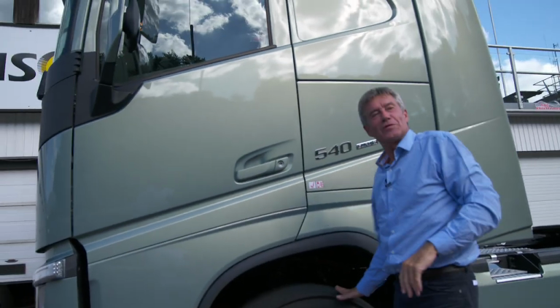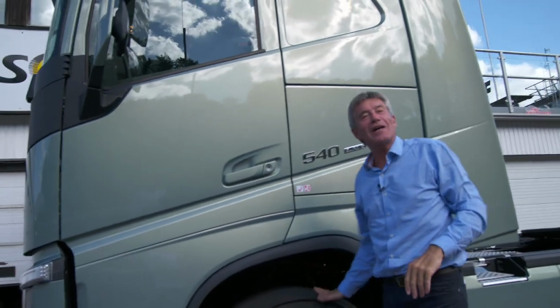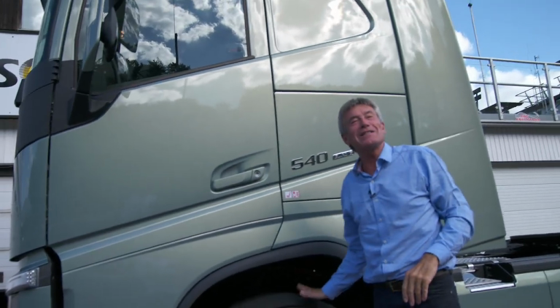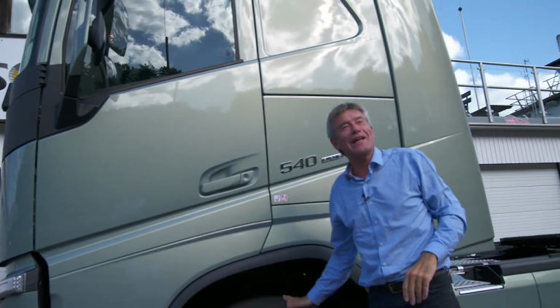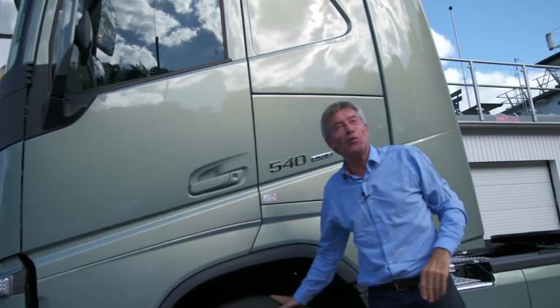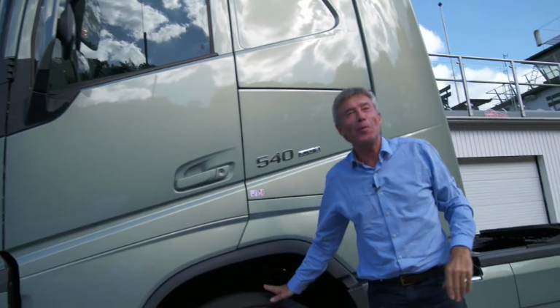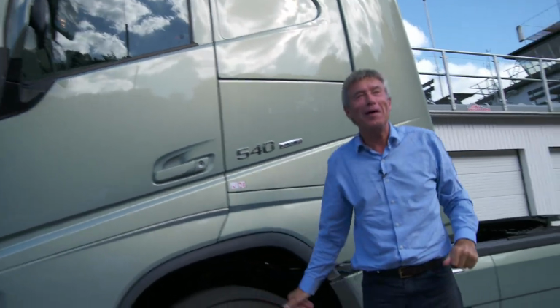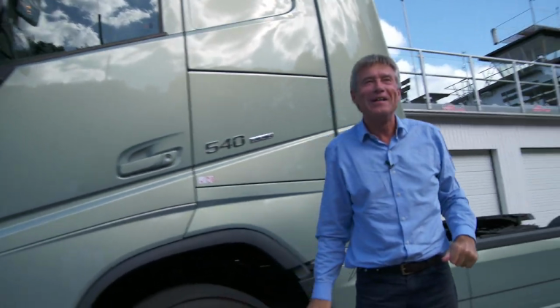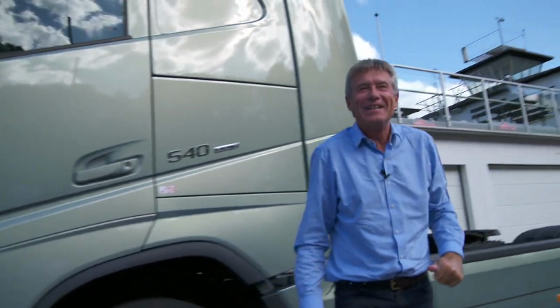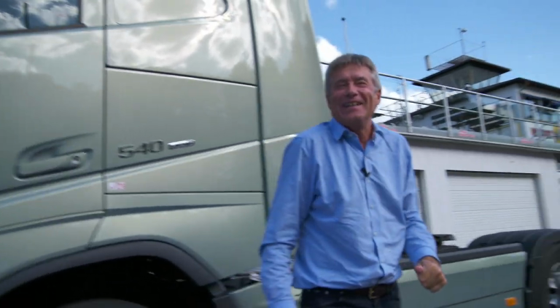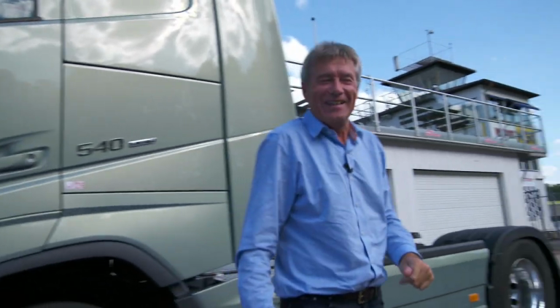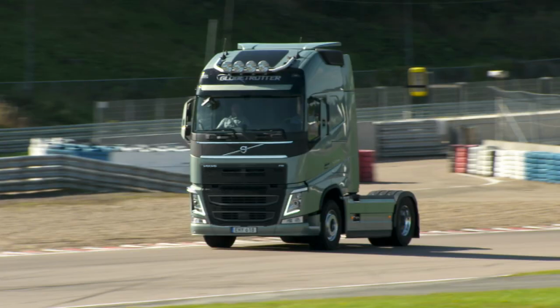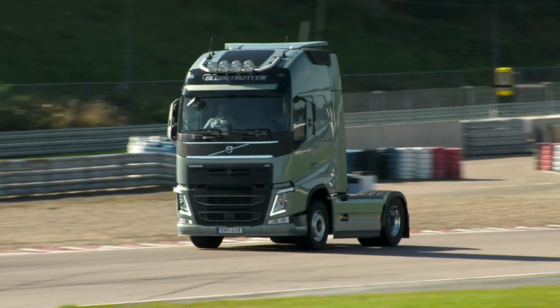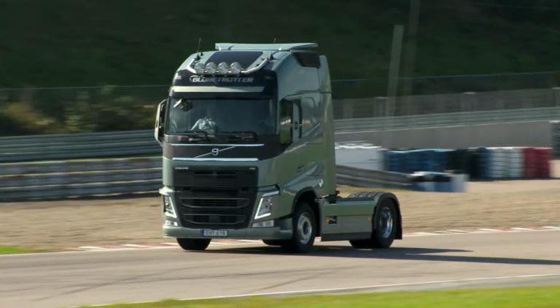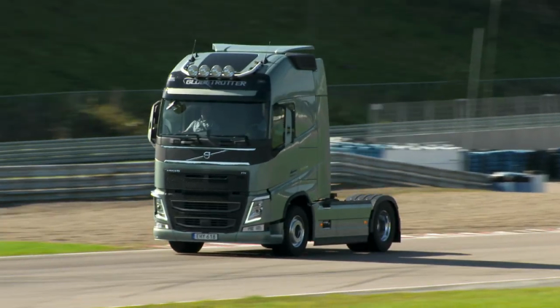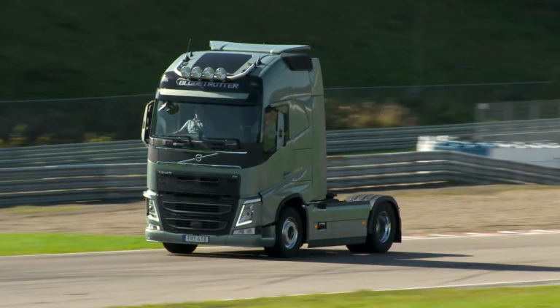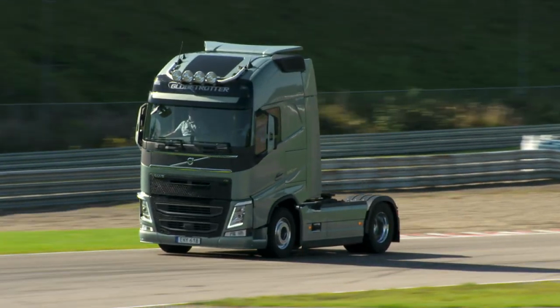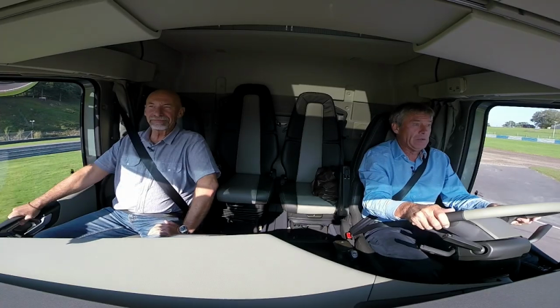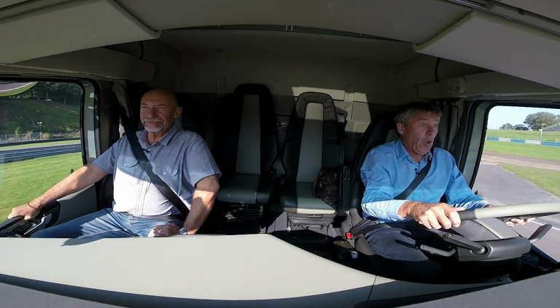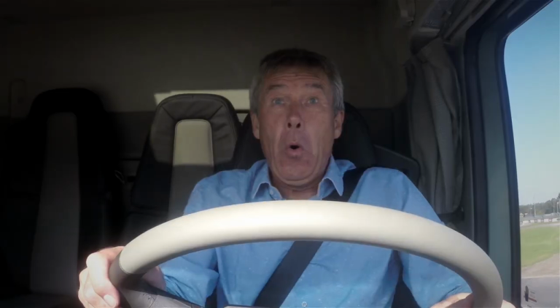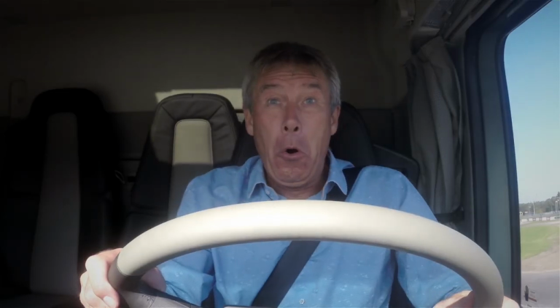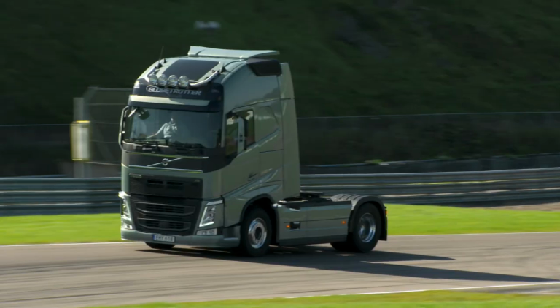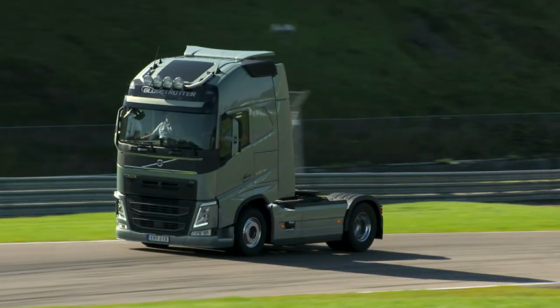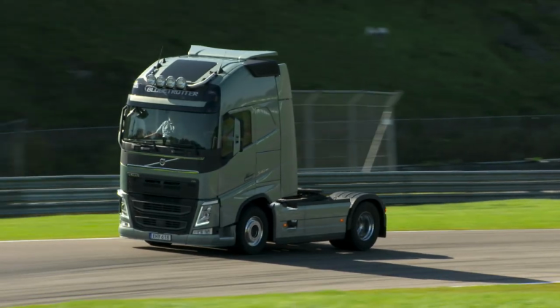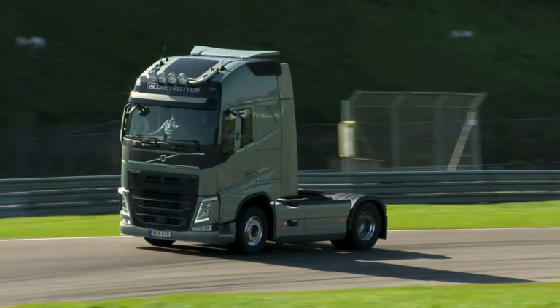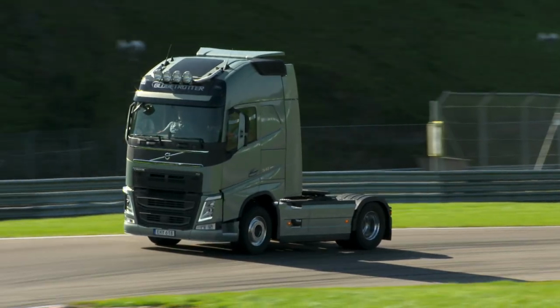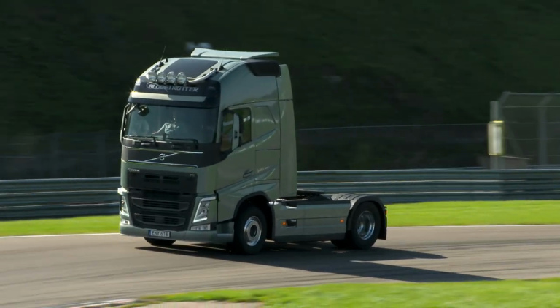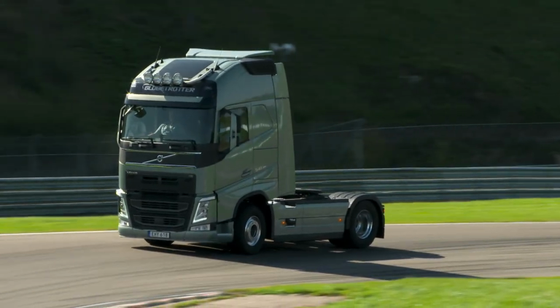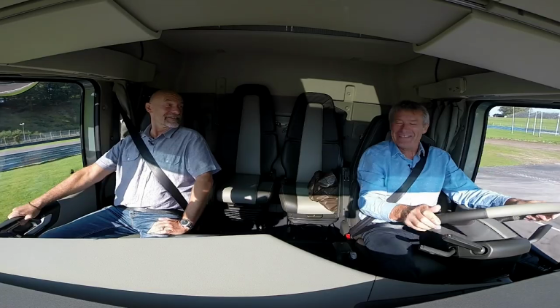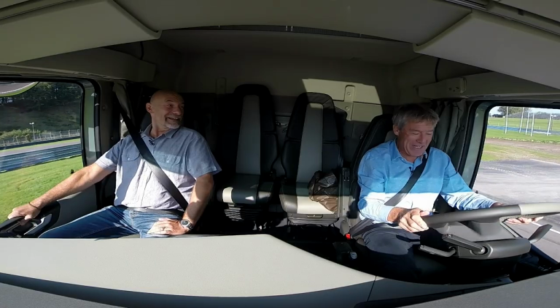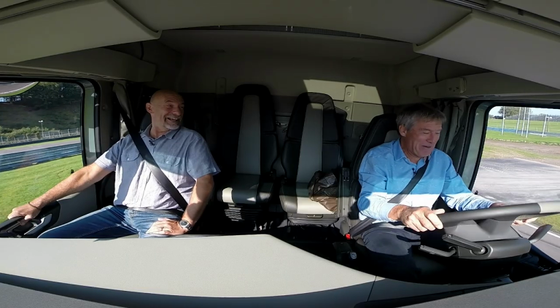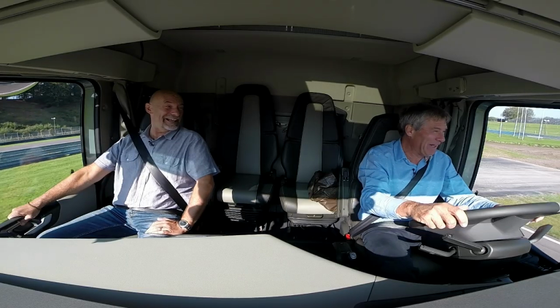Tires are getting warmer. Brakes. Pretty good — they work.